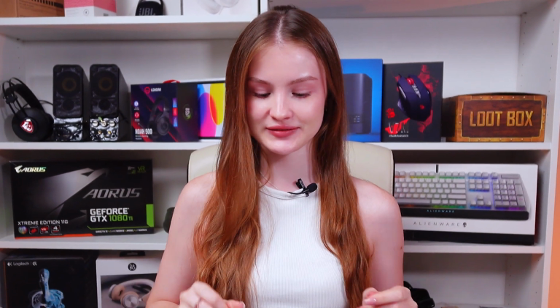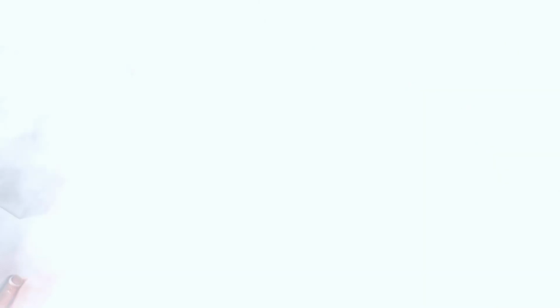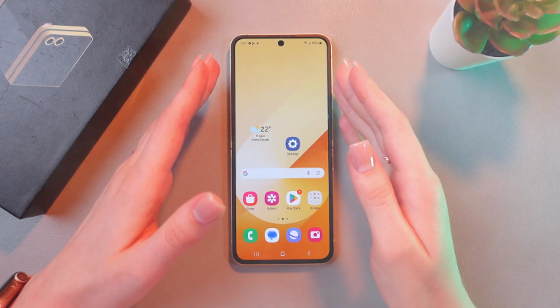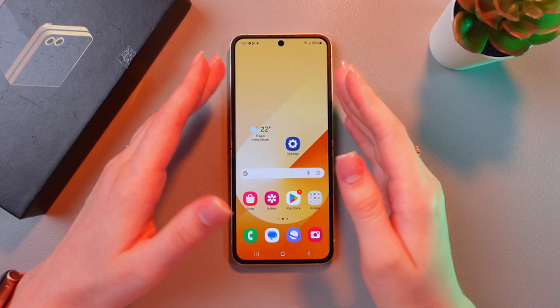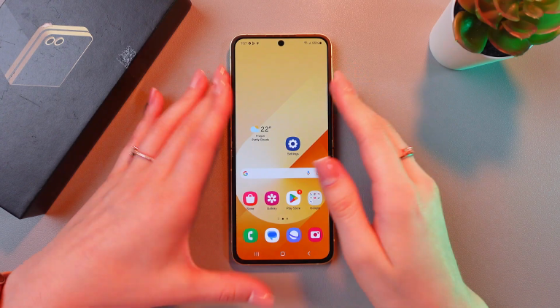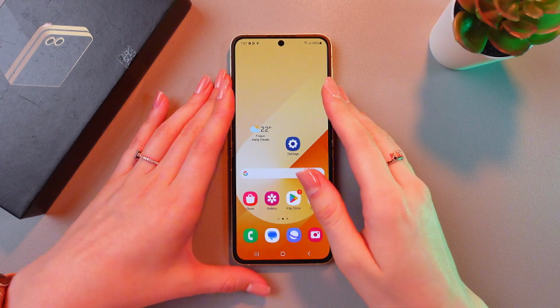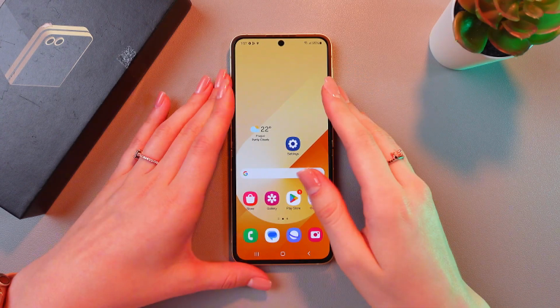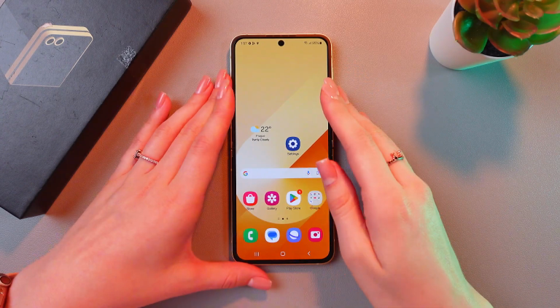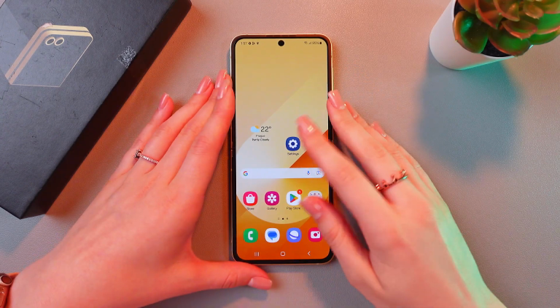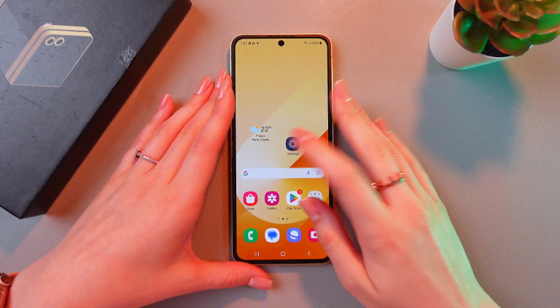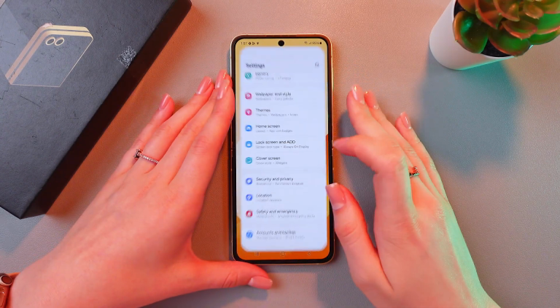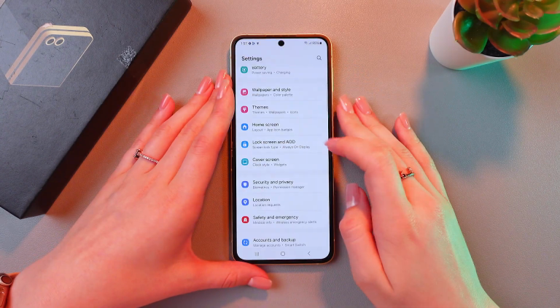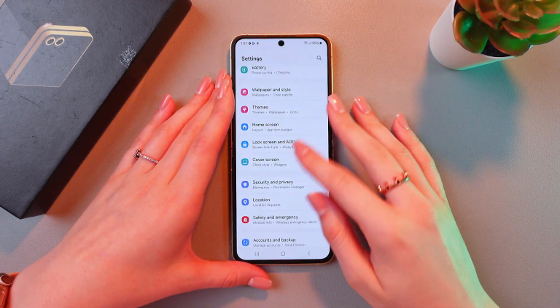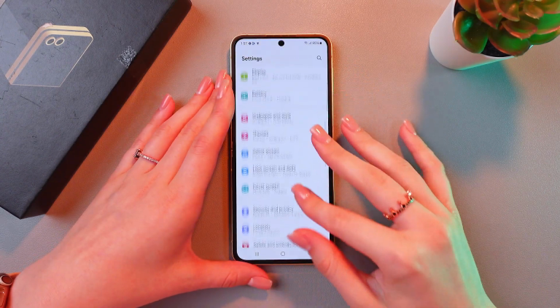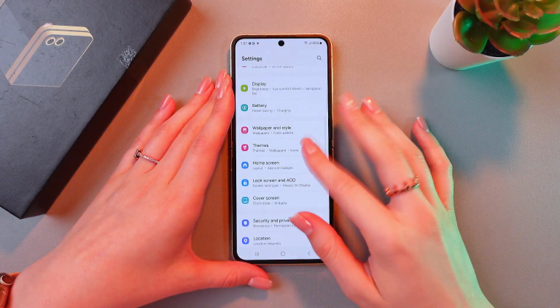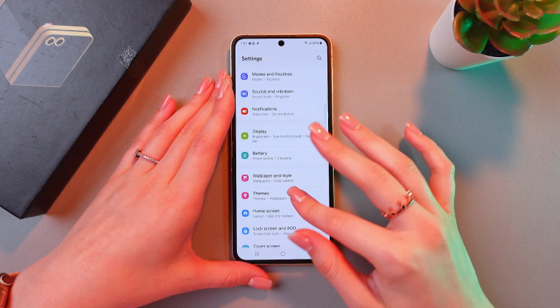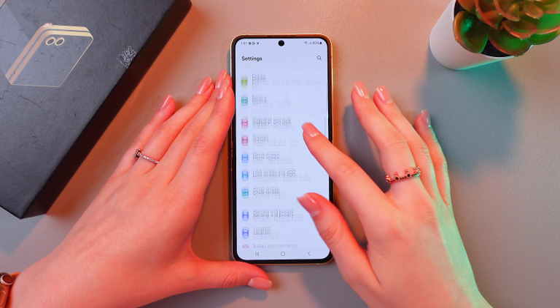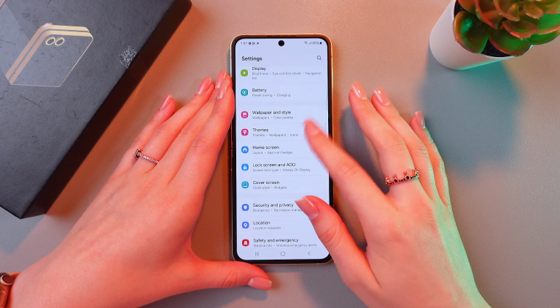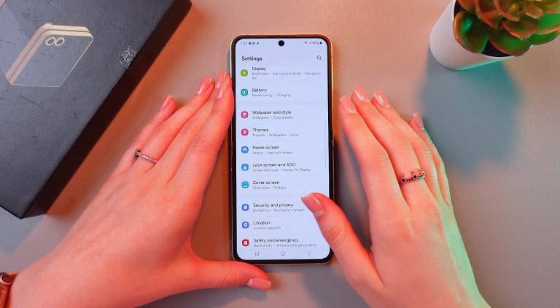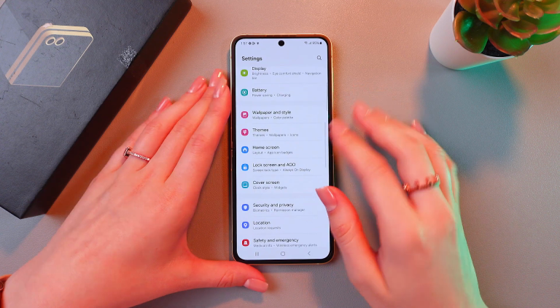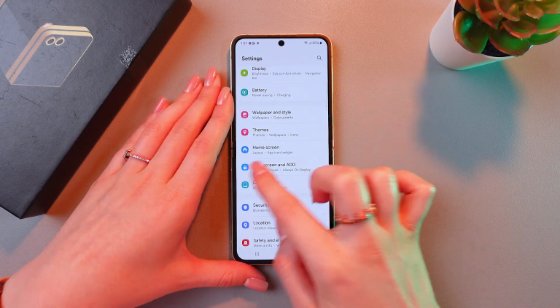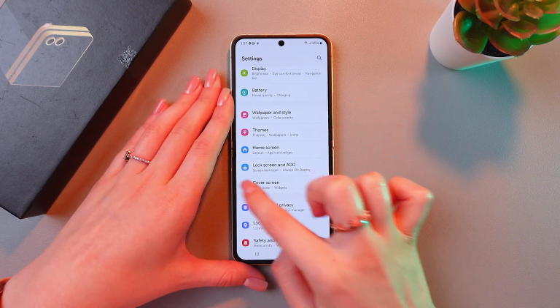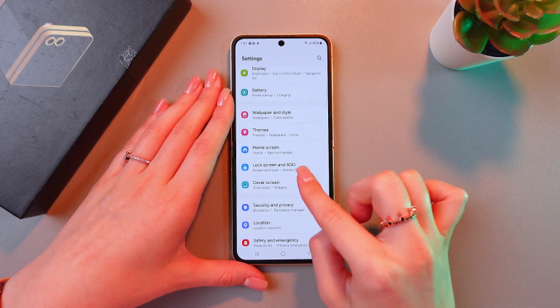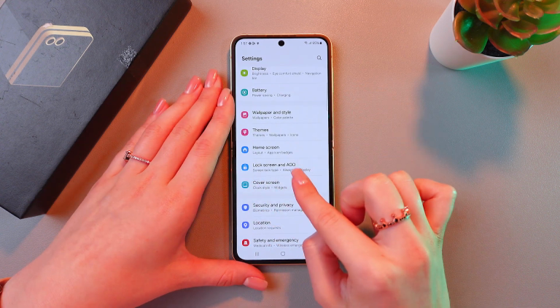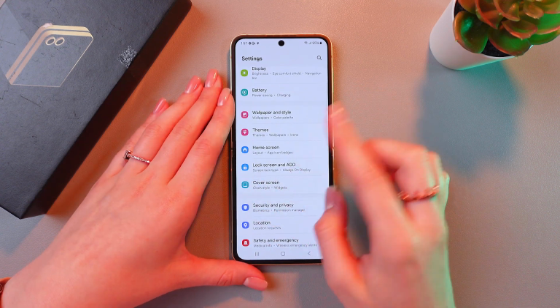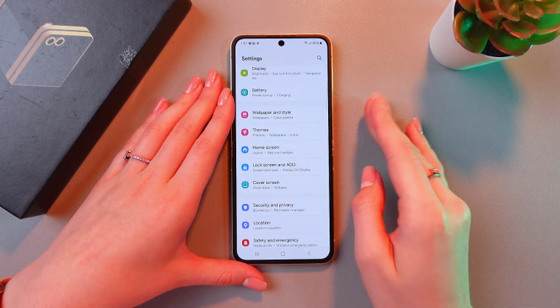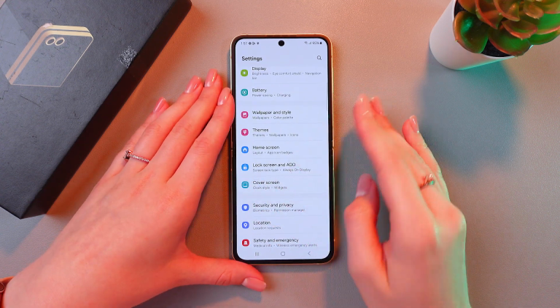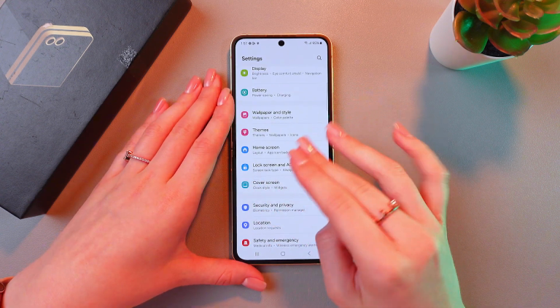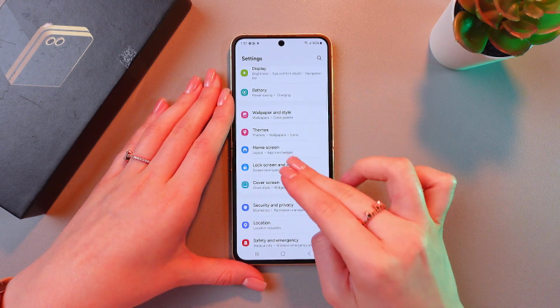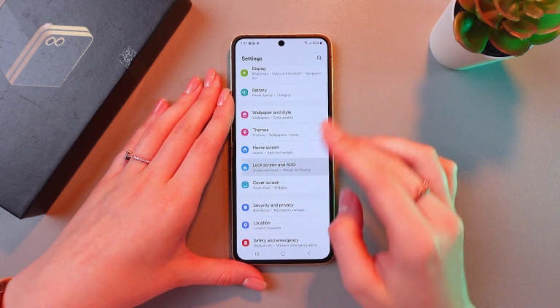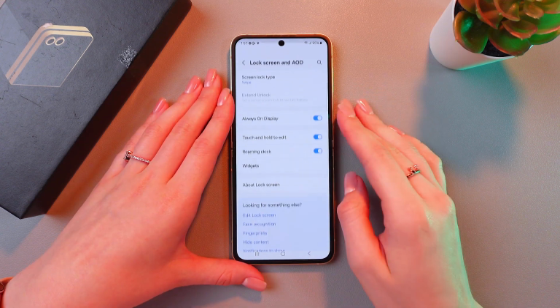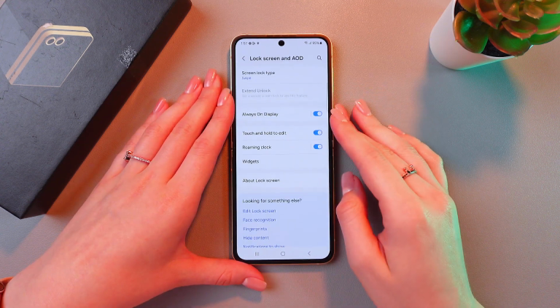We are gonna start with opening Settings. After this, search for the Lock Screen and Always On Display tab.